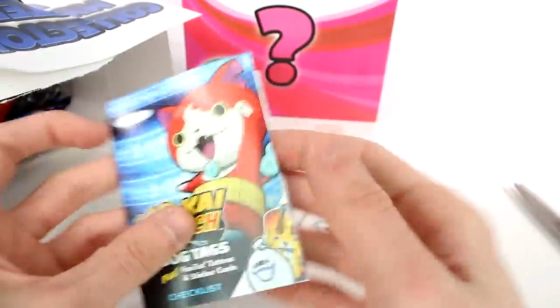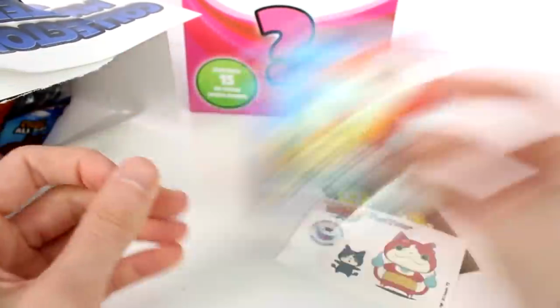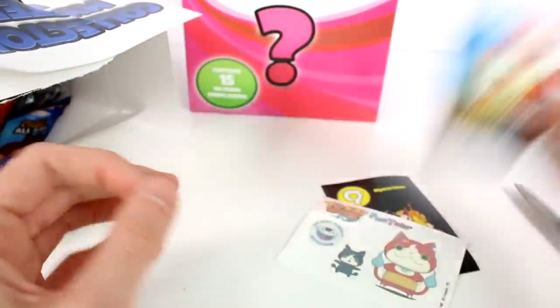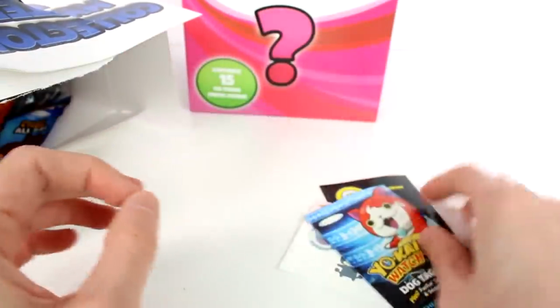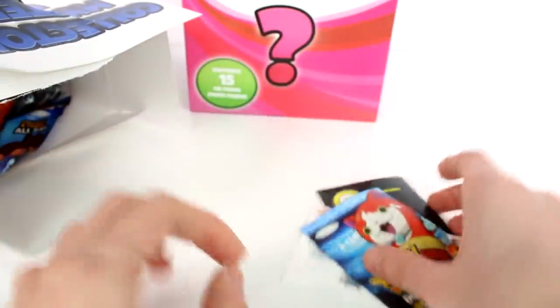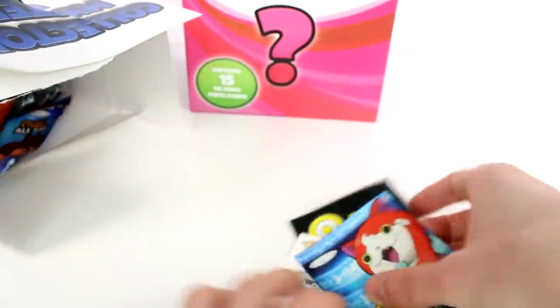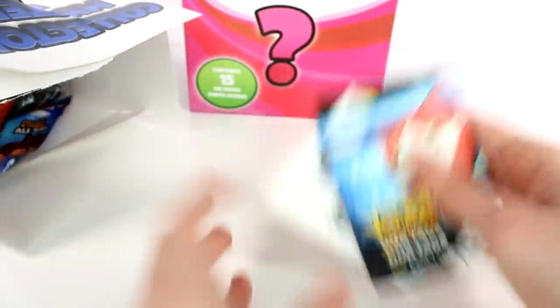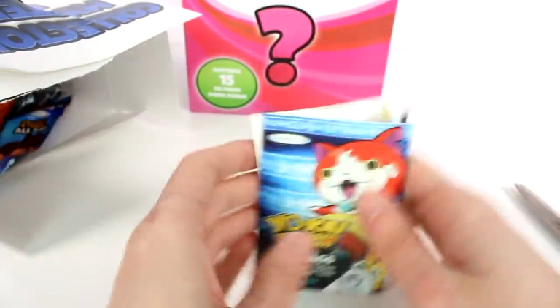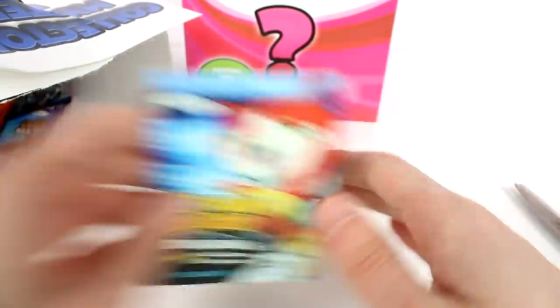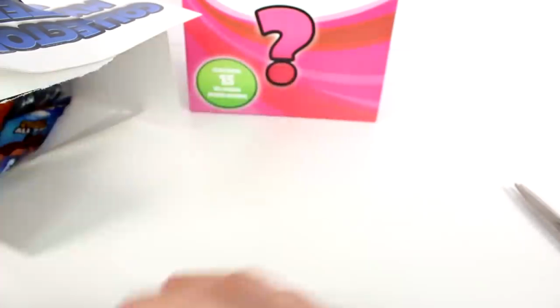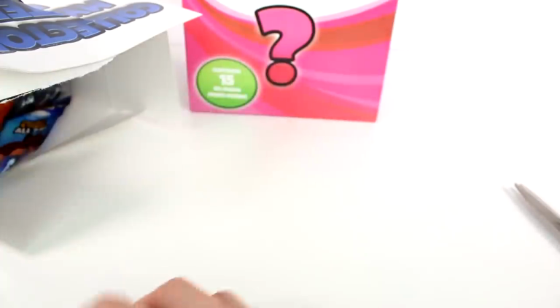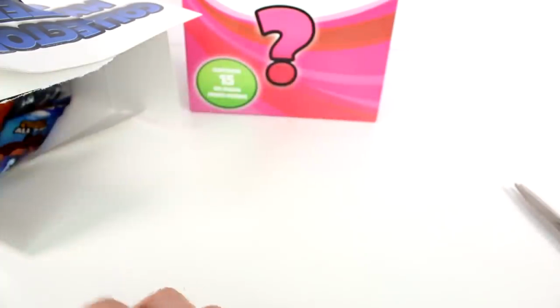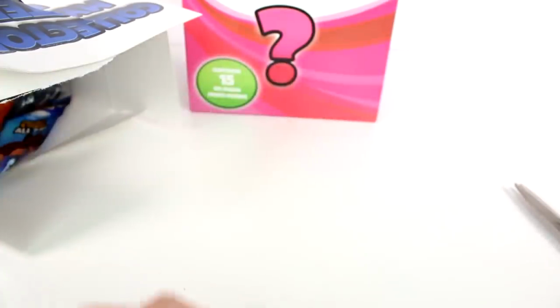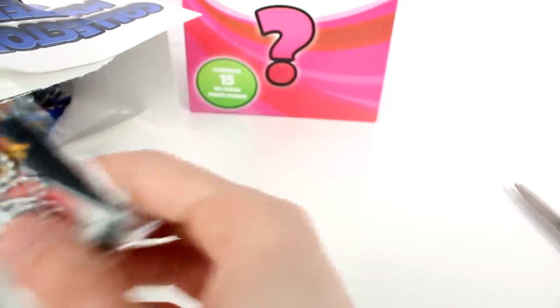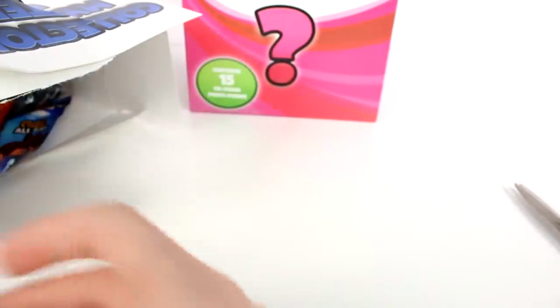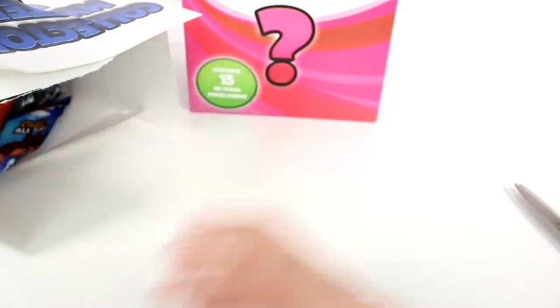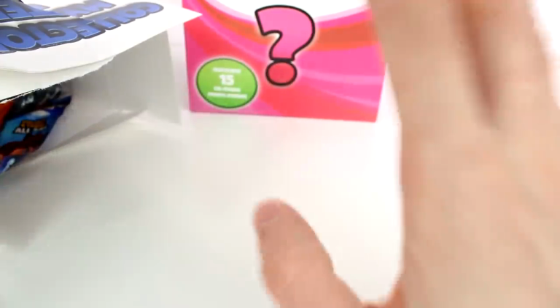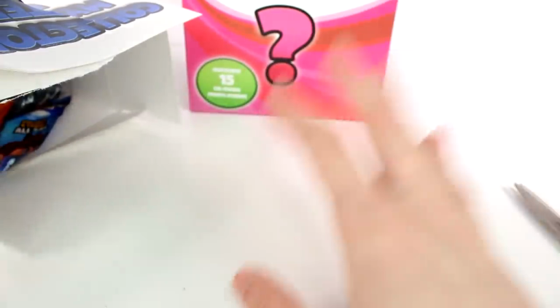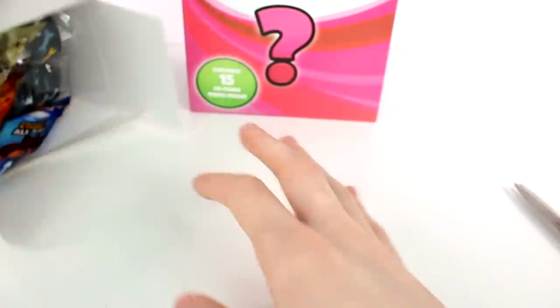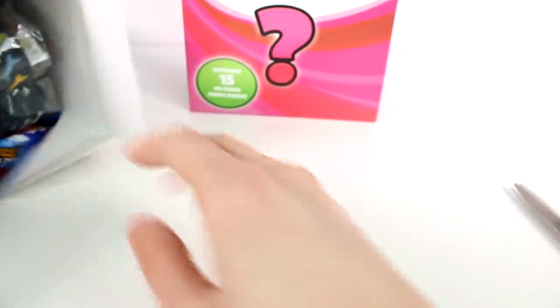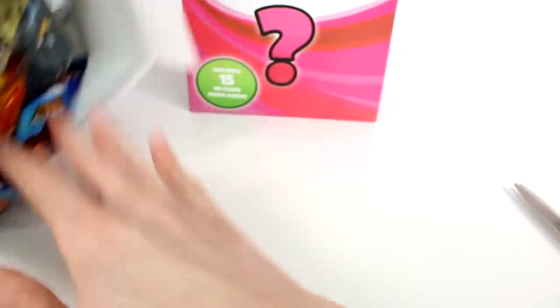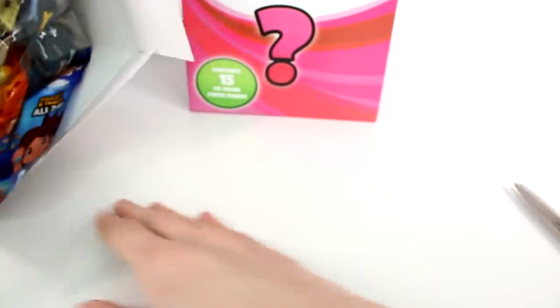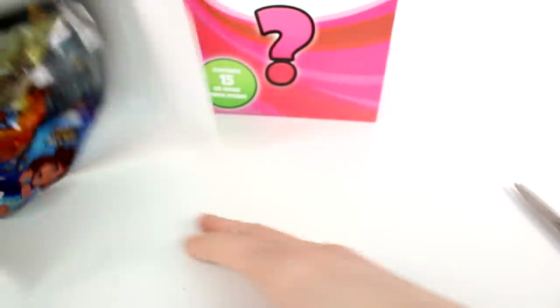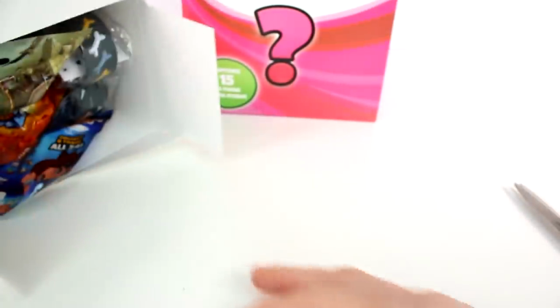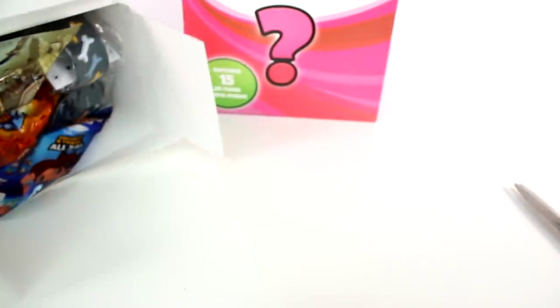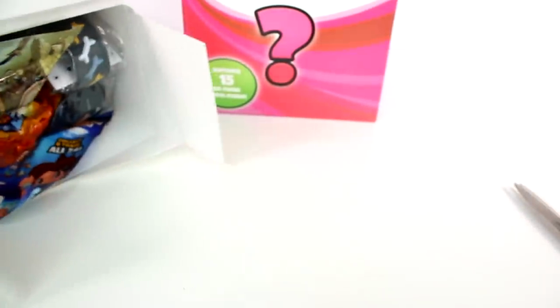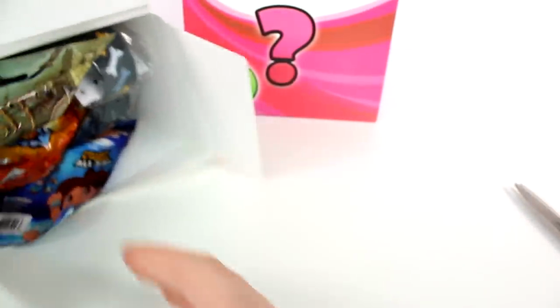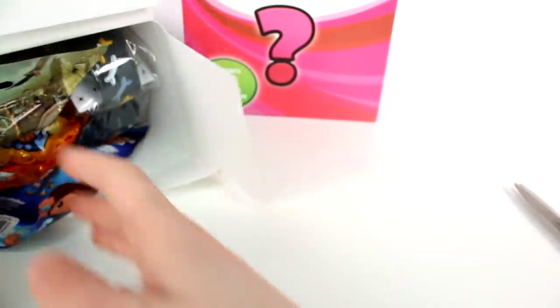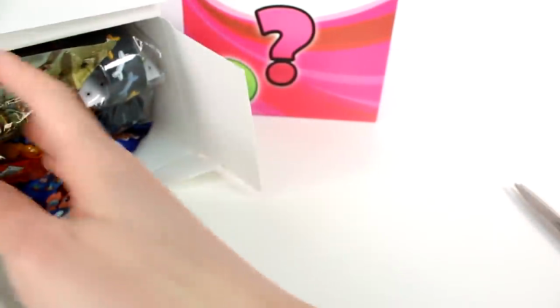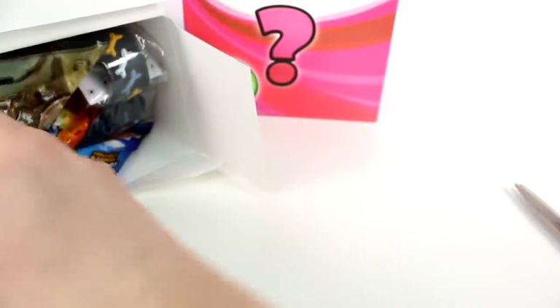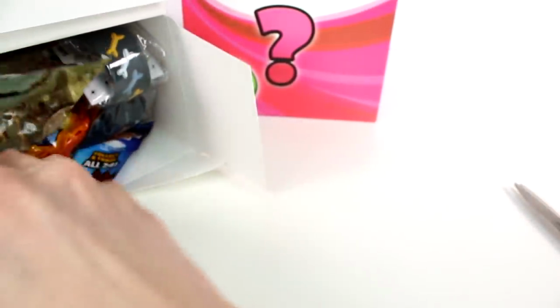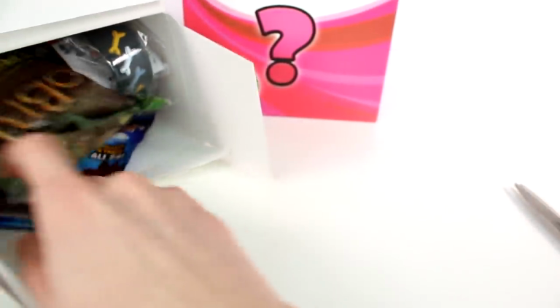I'm going to say cool like 50 times in this video because it's so true — everything's so cool. I can't wait to see what else is in here.